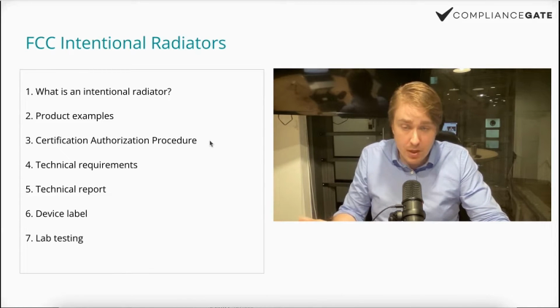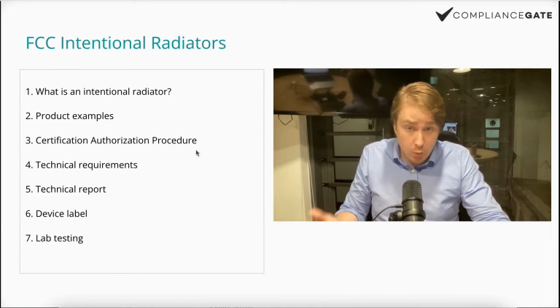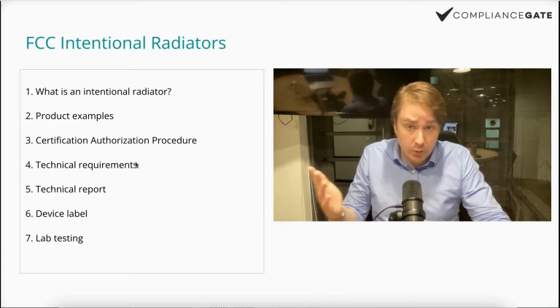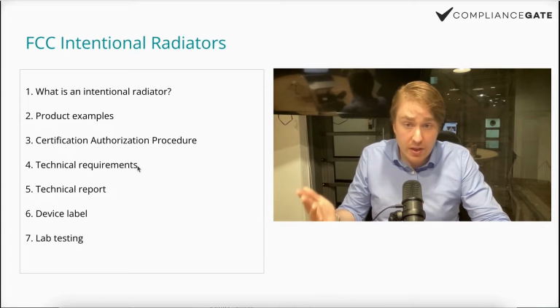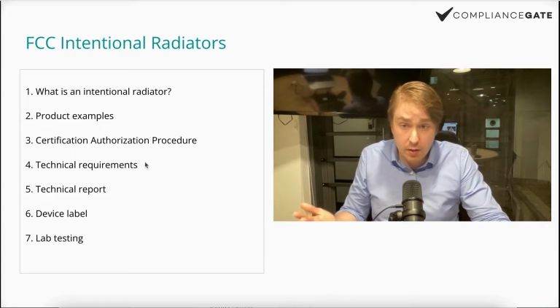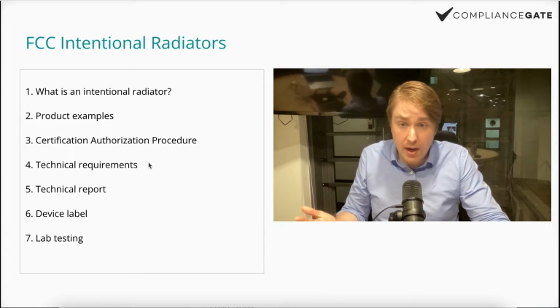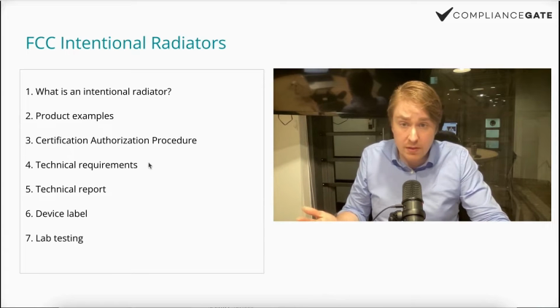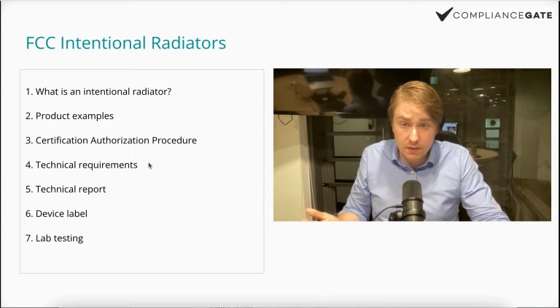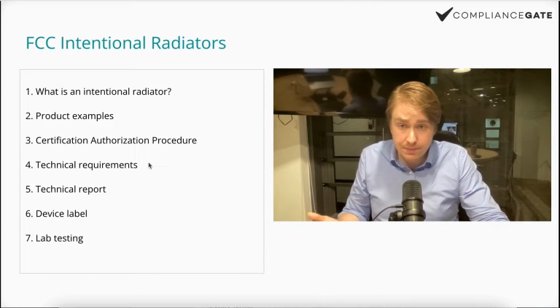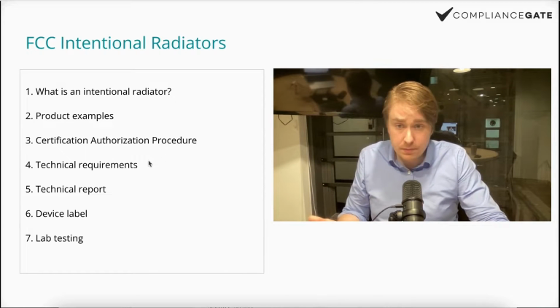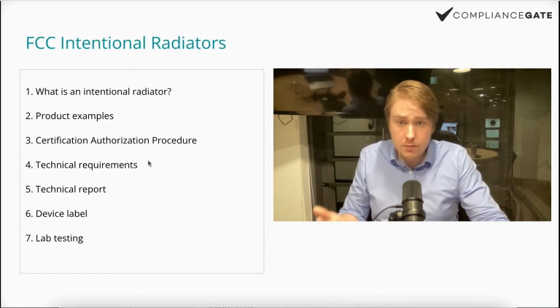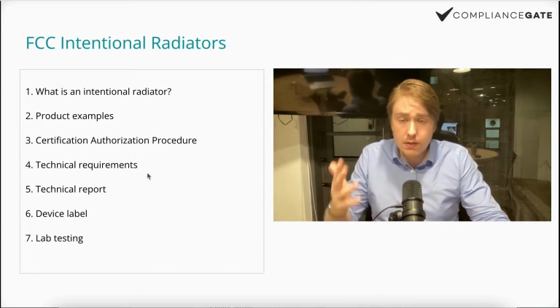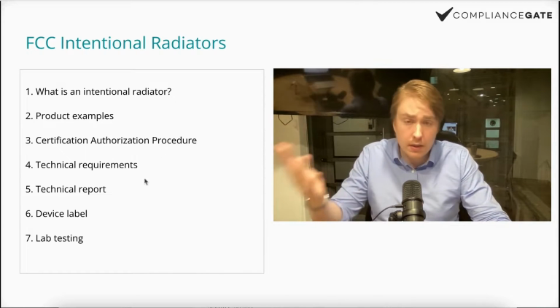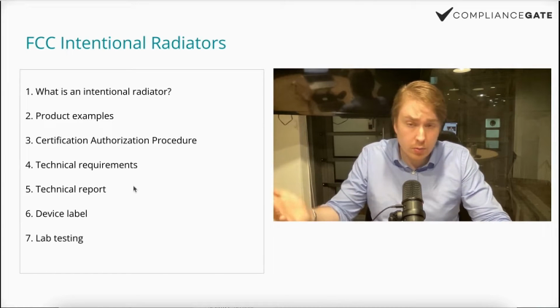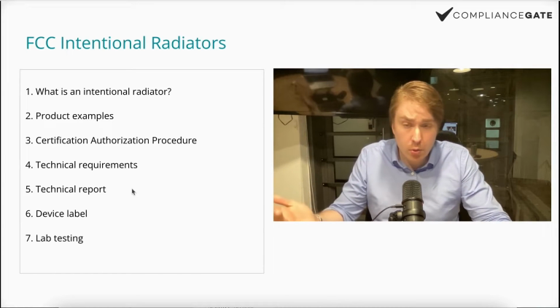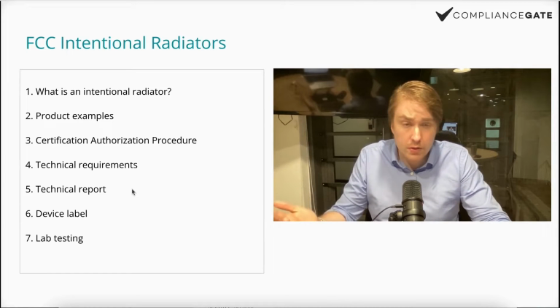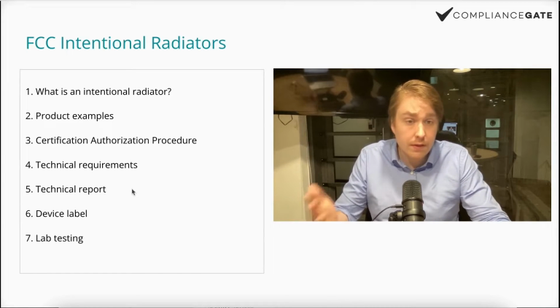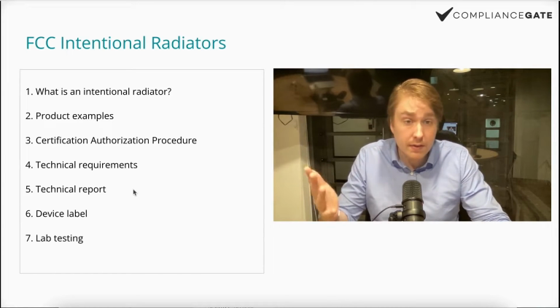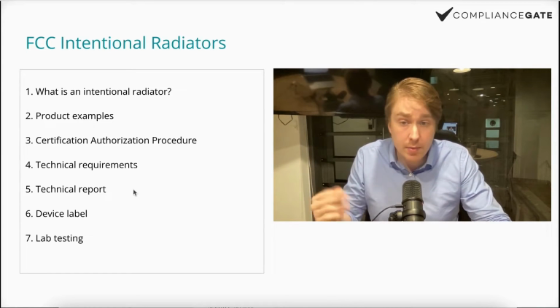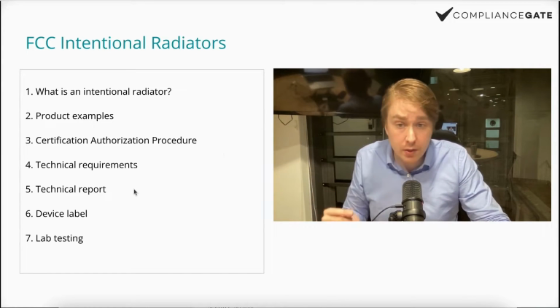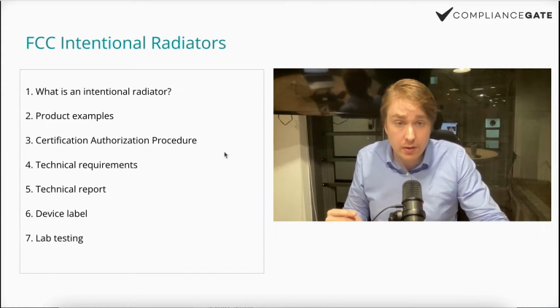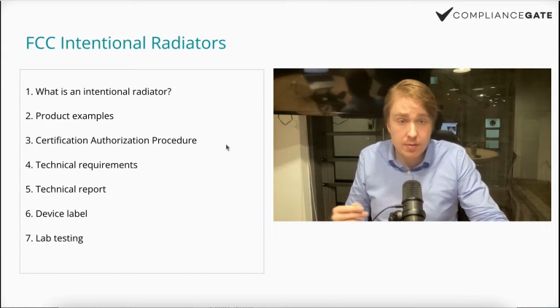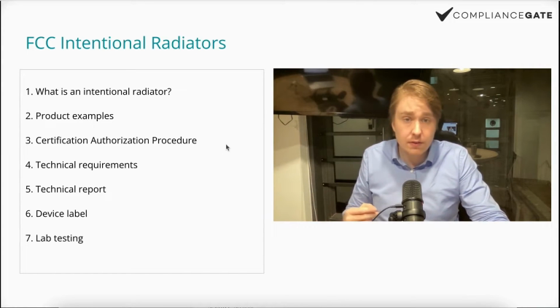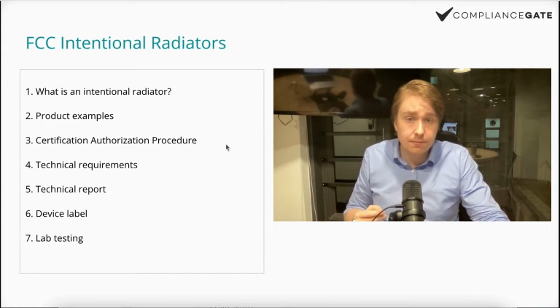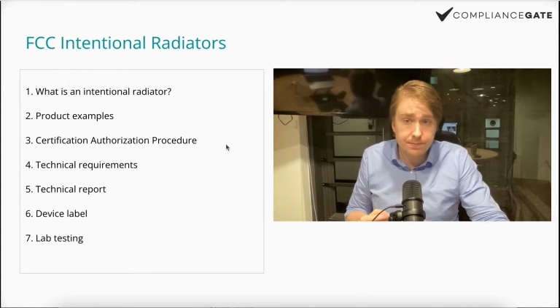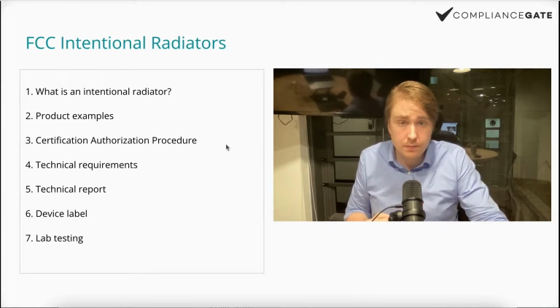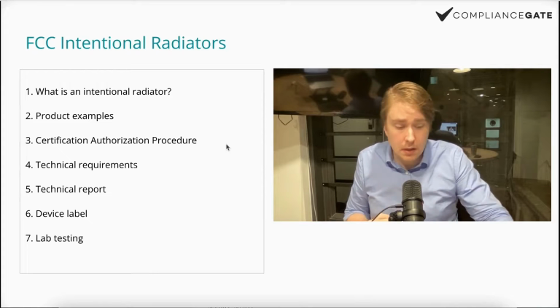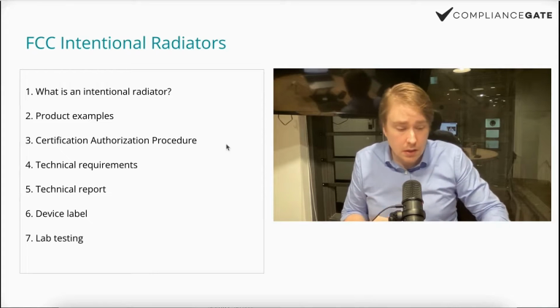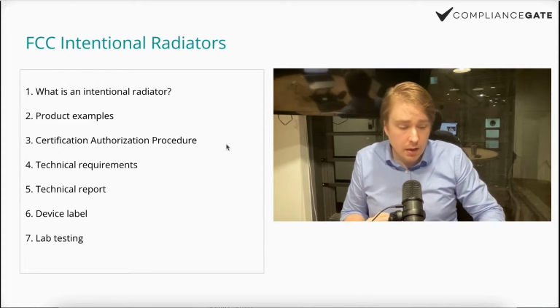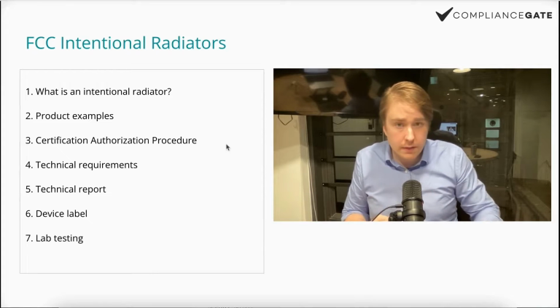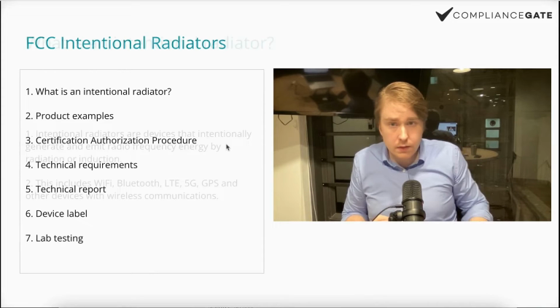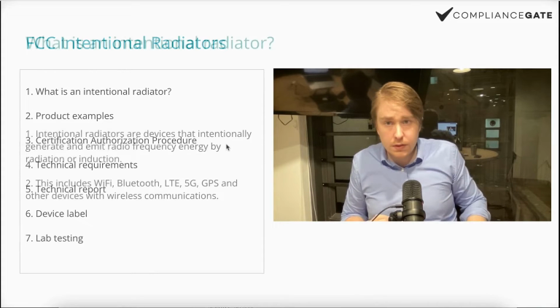We will also look into technical requirements, the technical report, device labeling, and lab testing. All right, let's get to it.